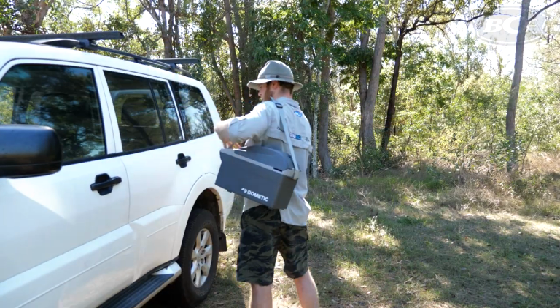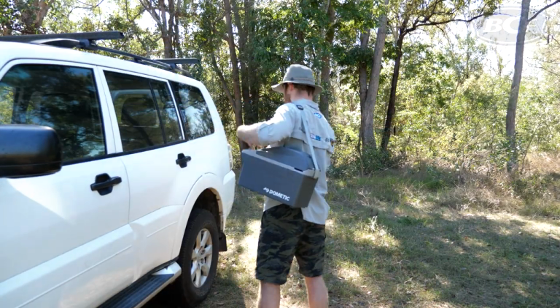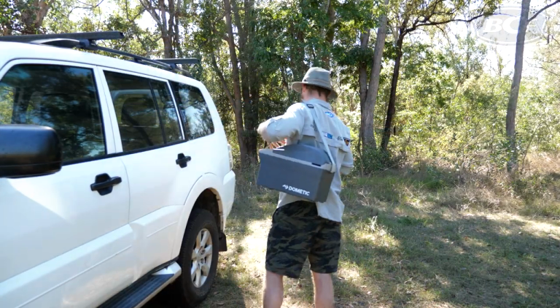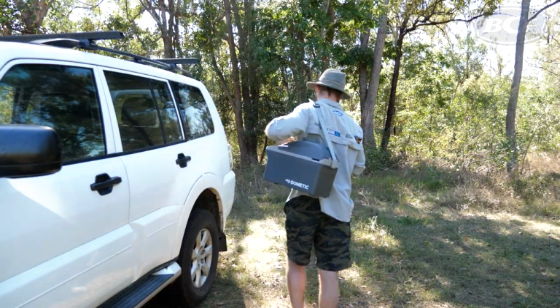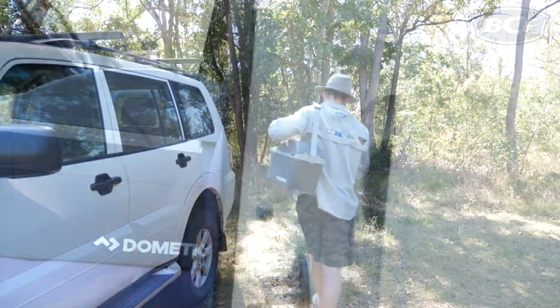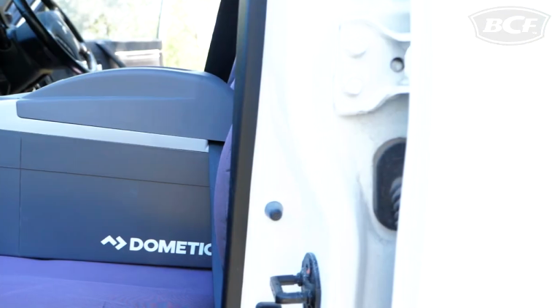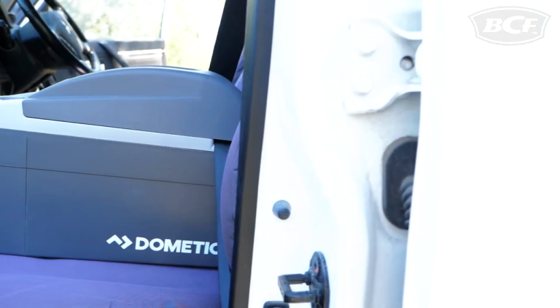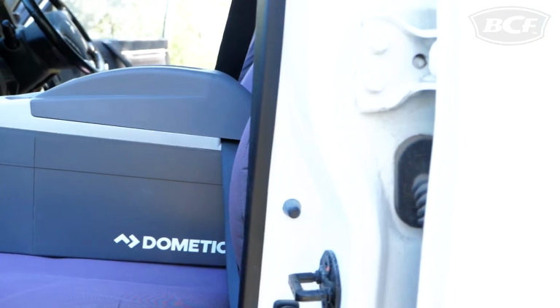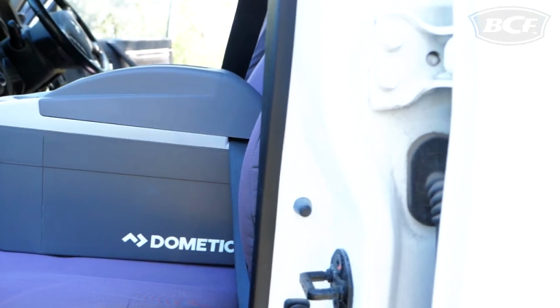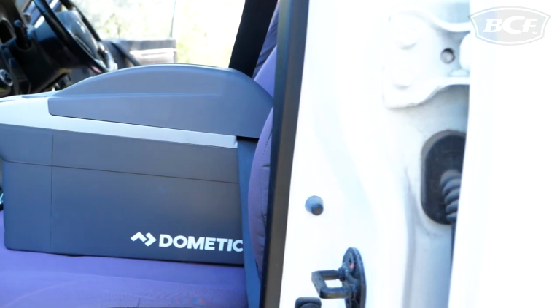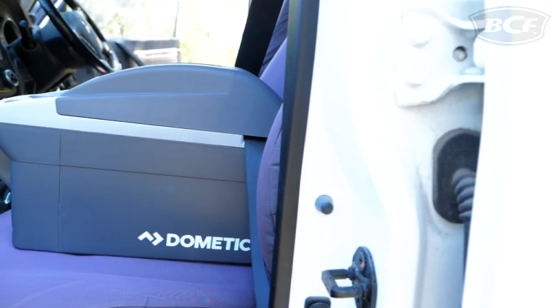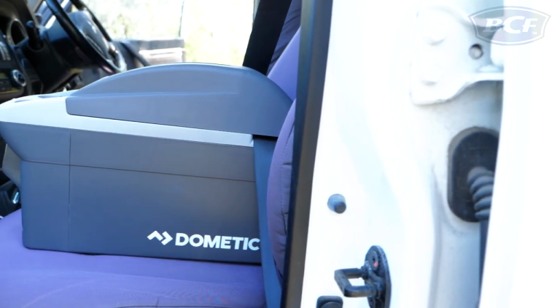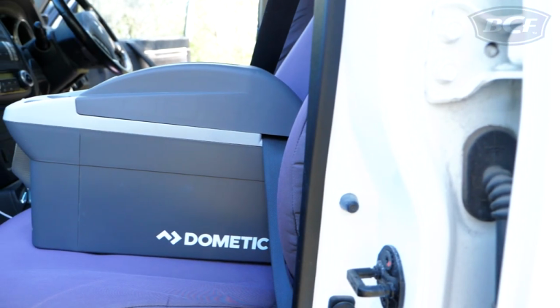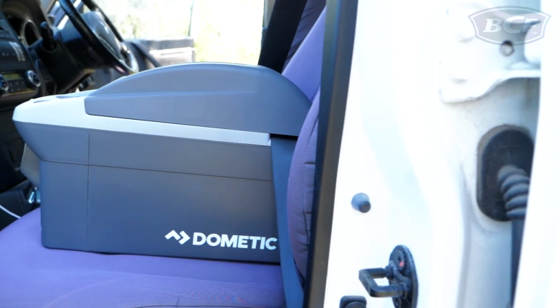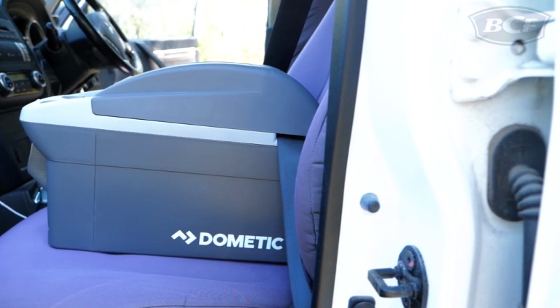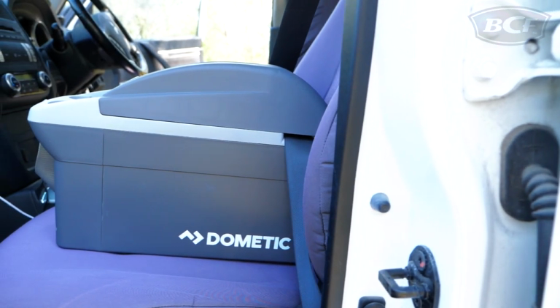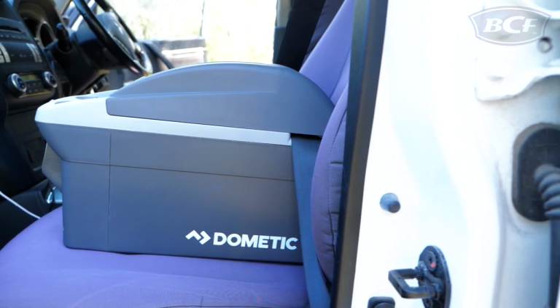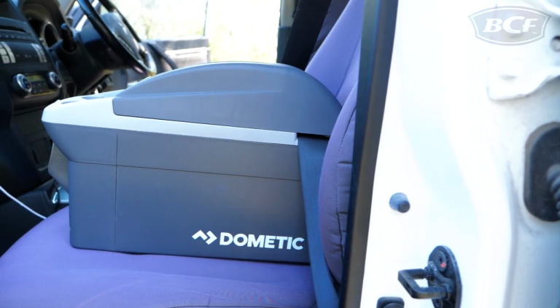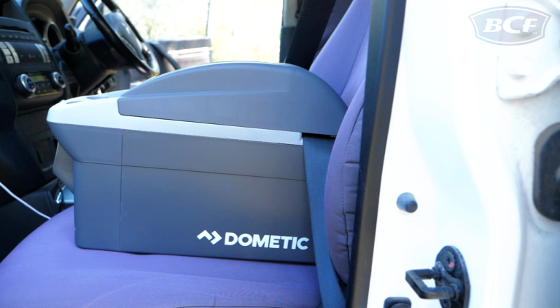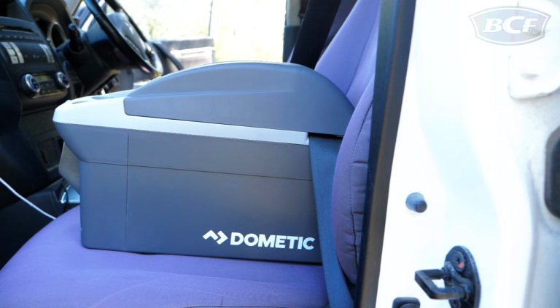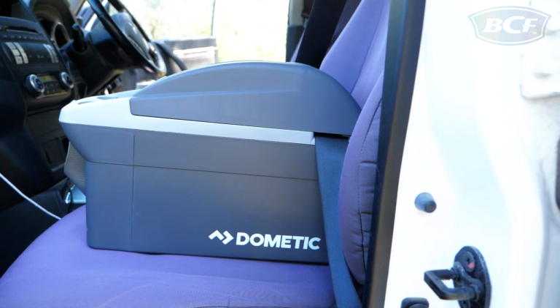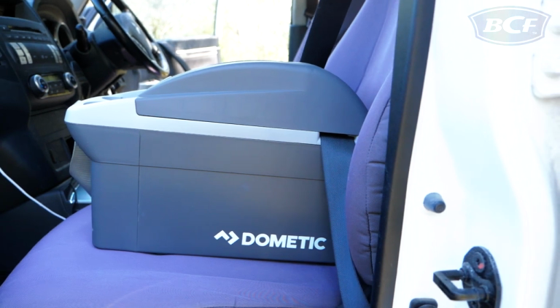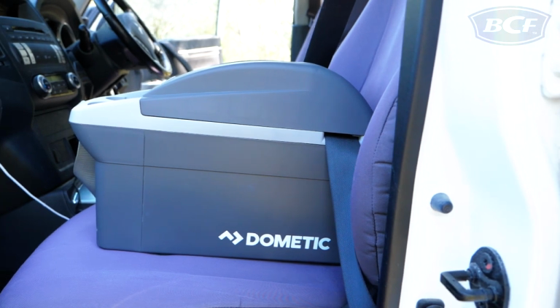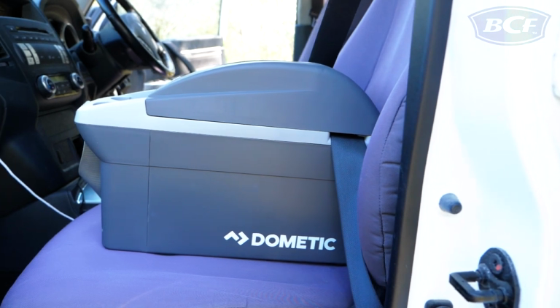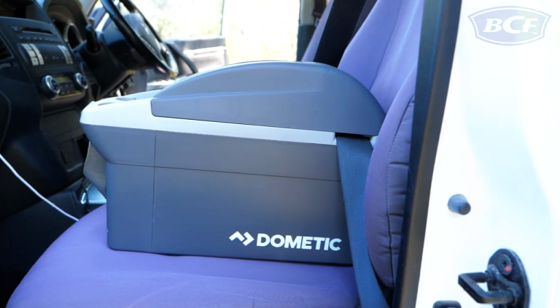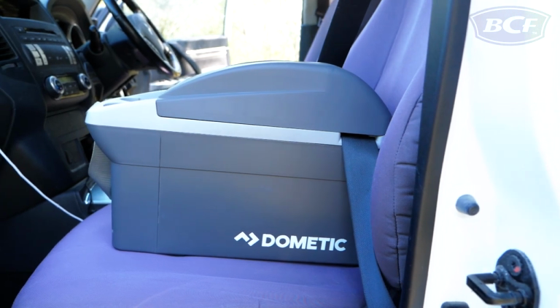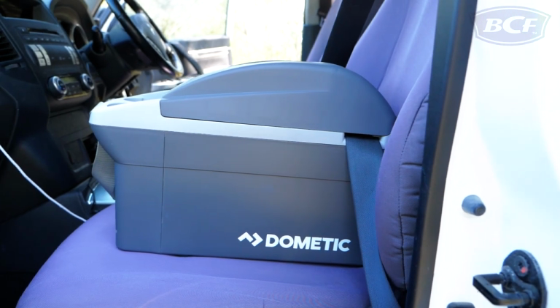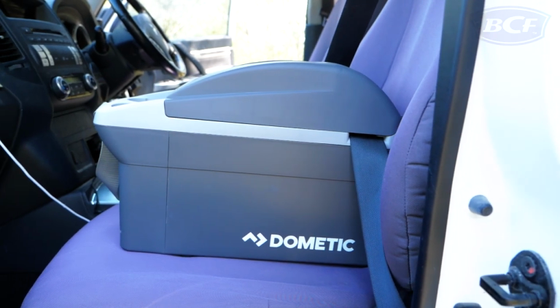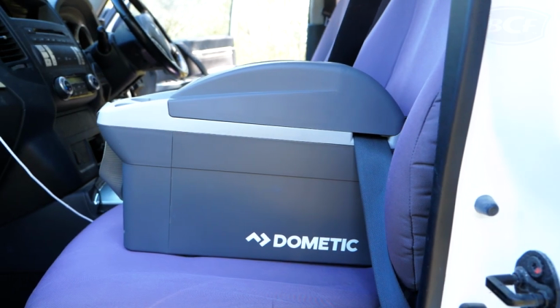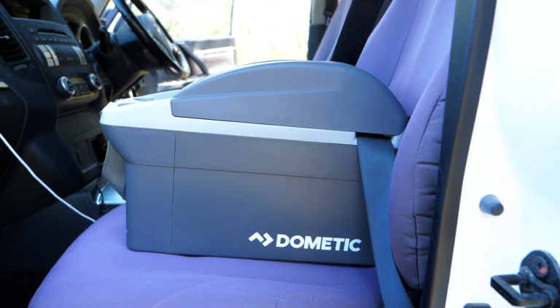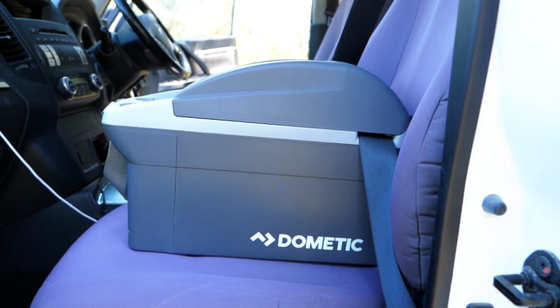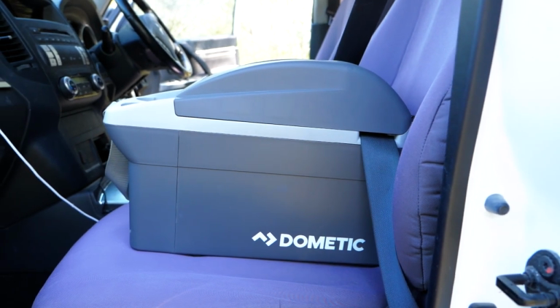So if you're planning on spending a few hours behind the wheel, then a Dometic TB08 console cooler is just what you need.